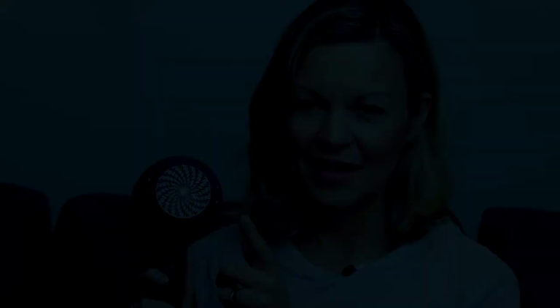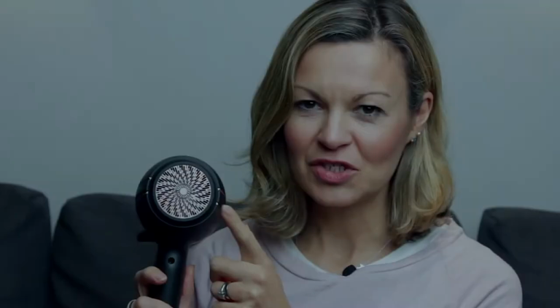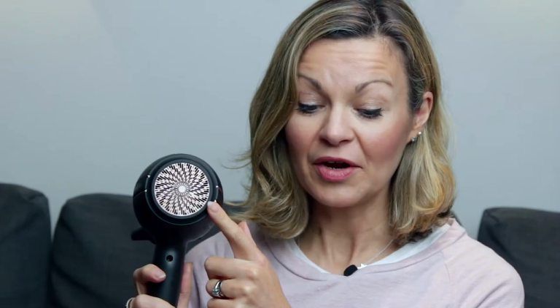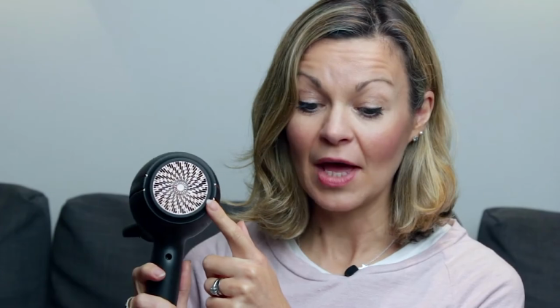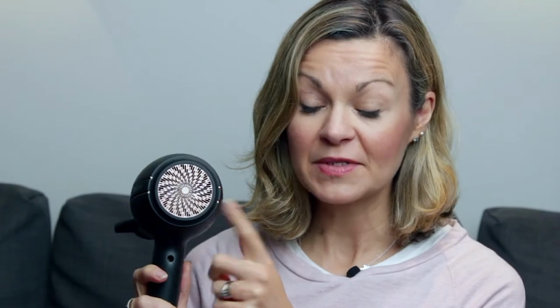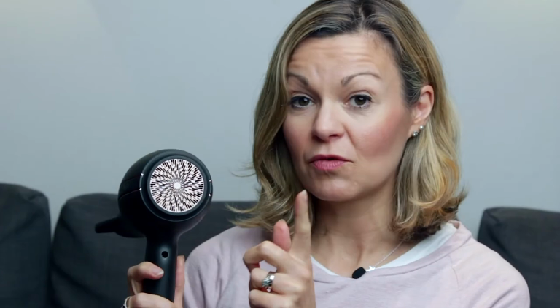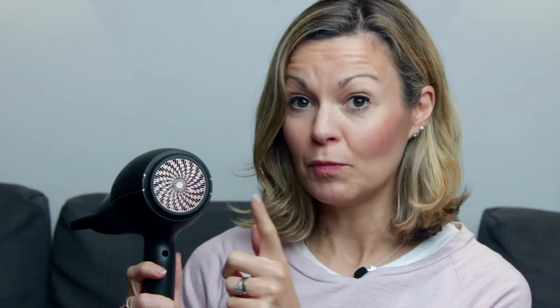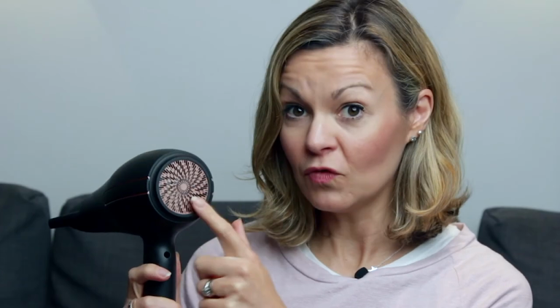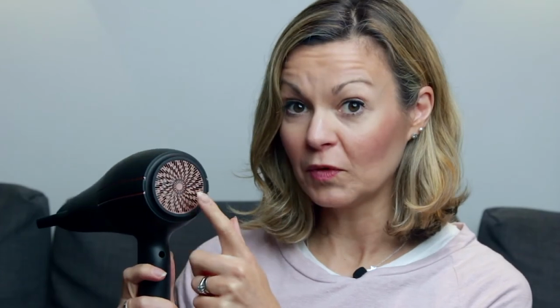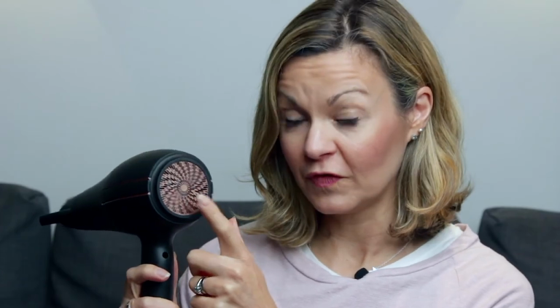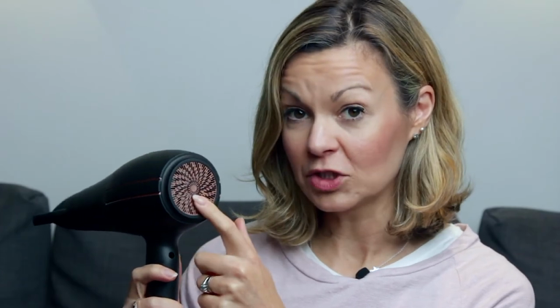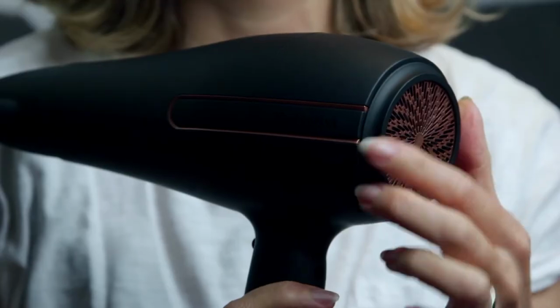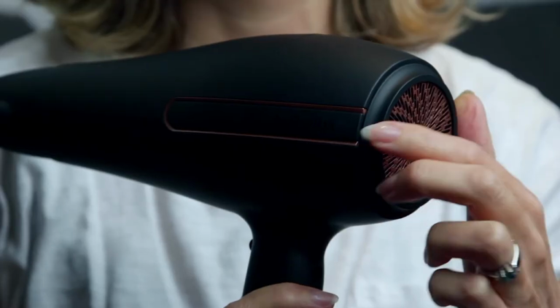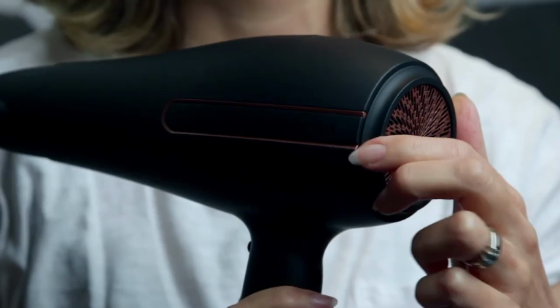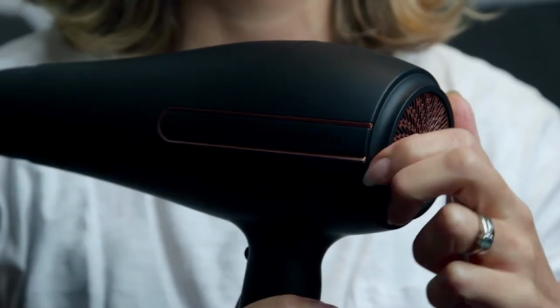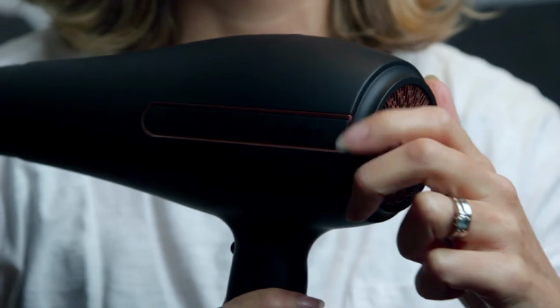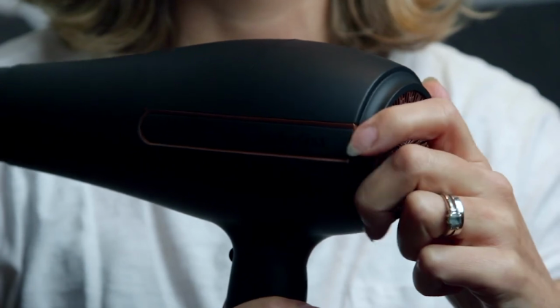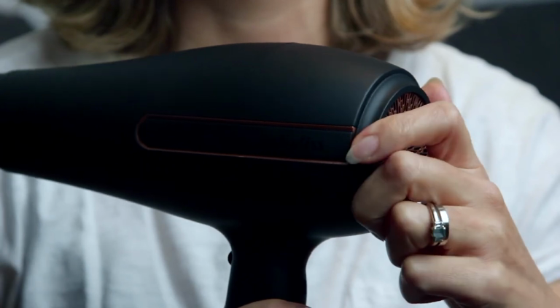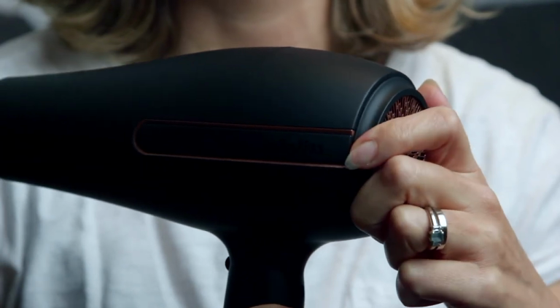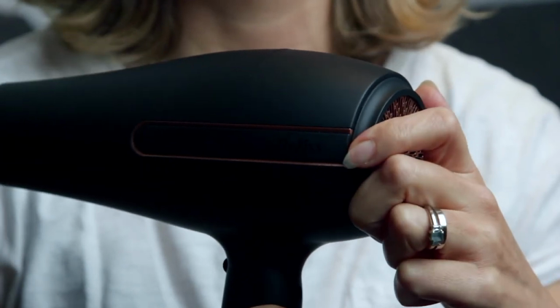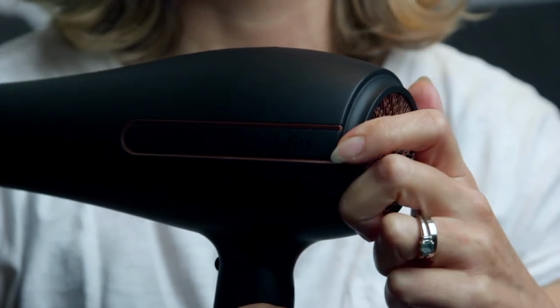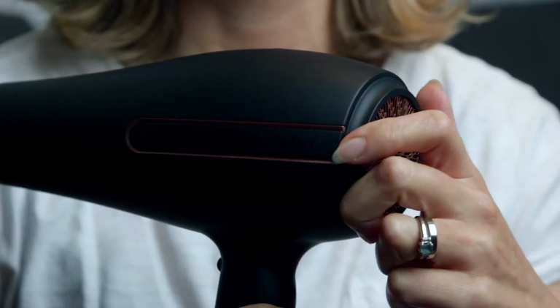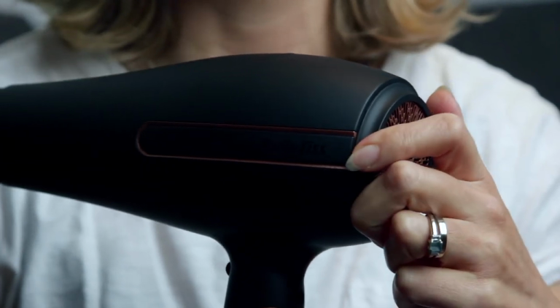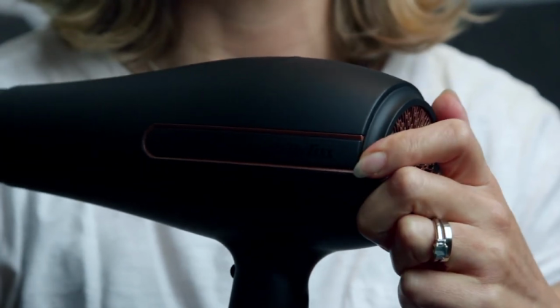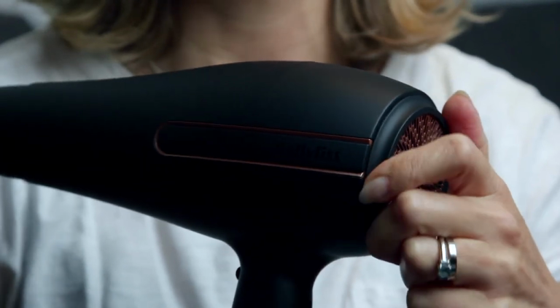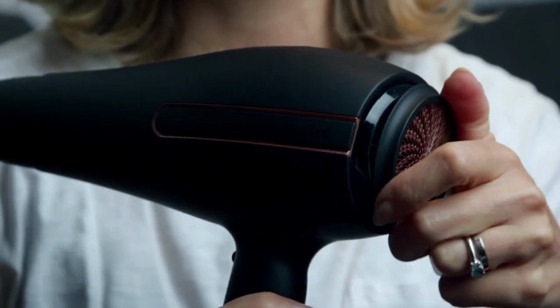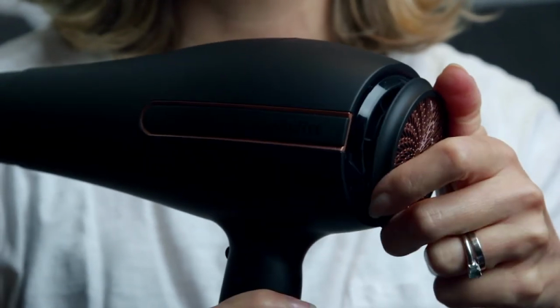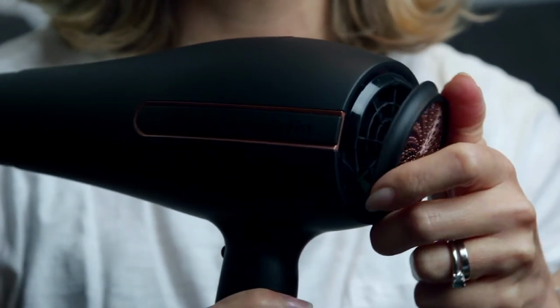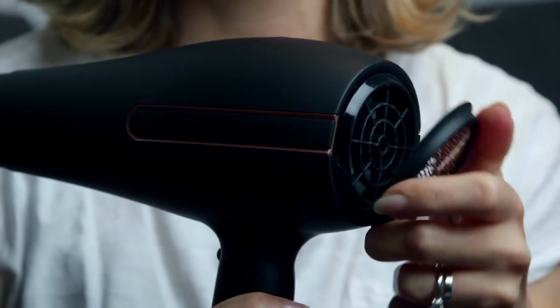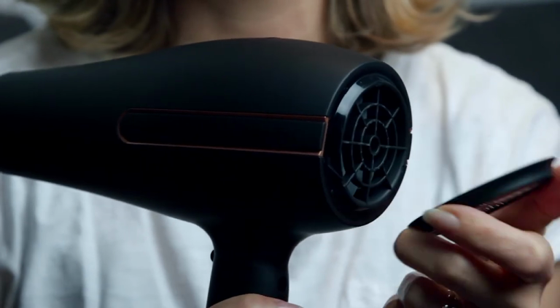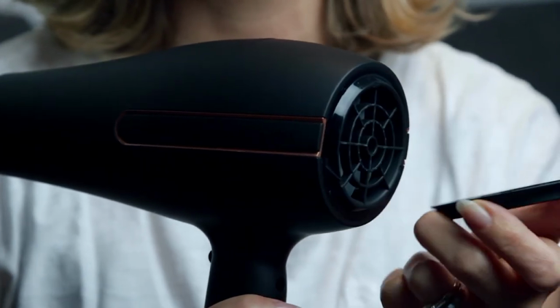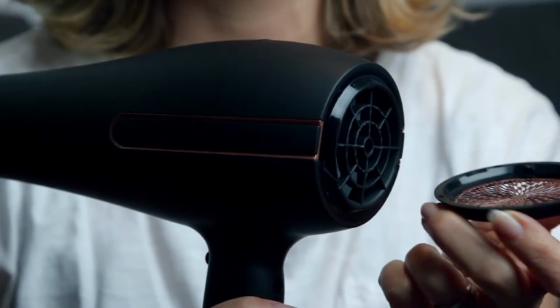The dryer comes with a removable filter on the back so you can clean it every now and then, and it also has a five year guarantee.